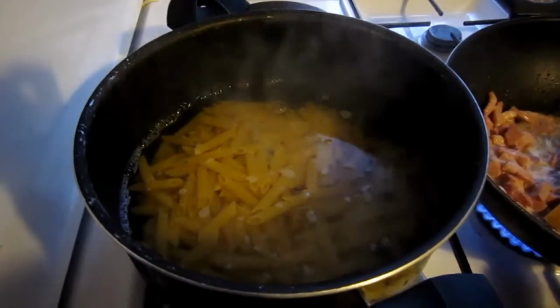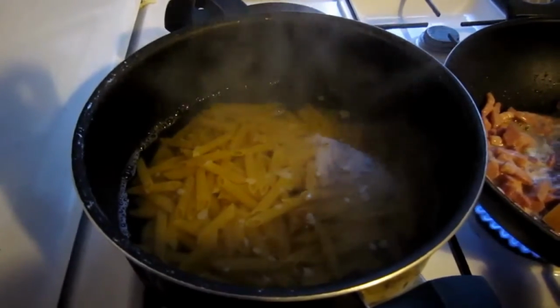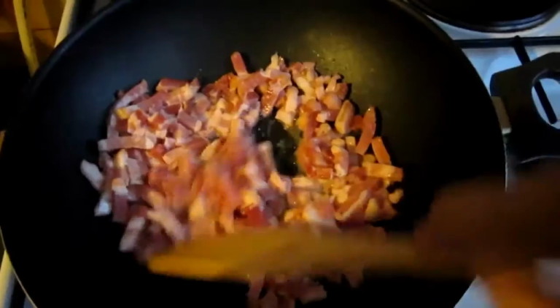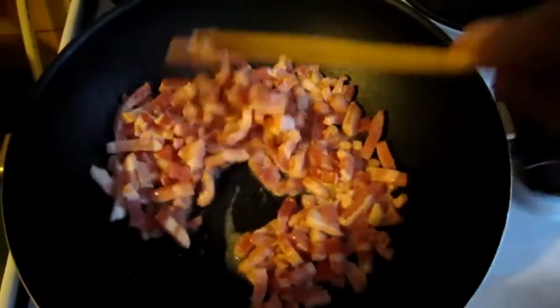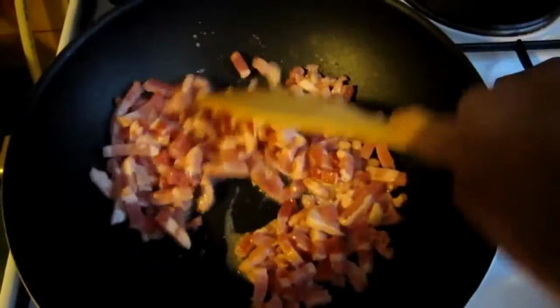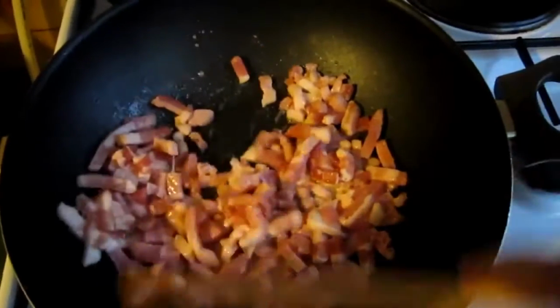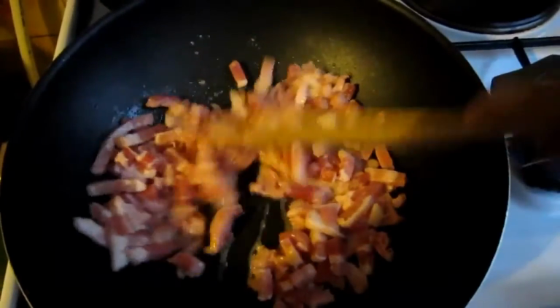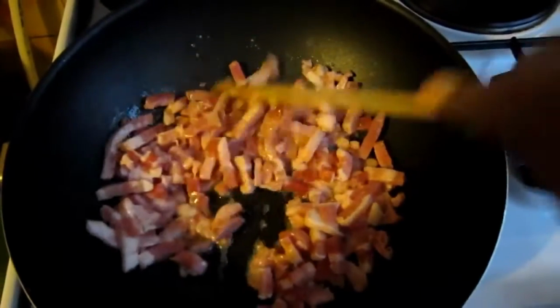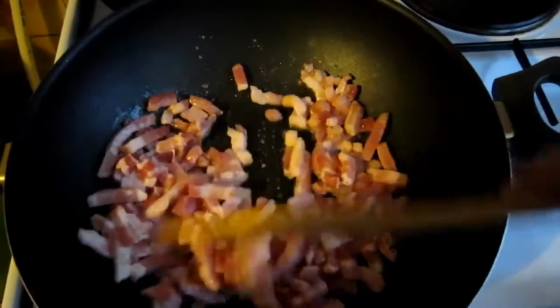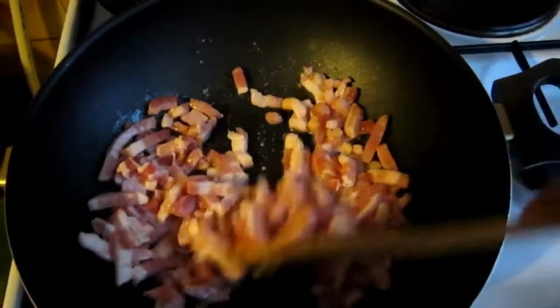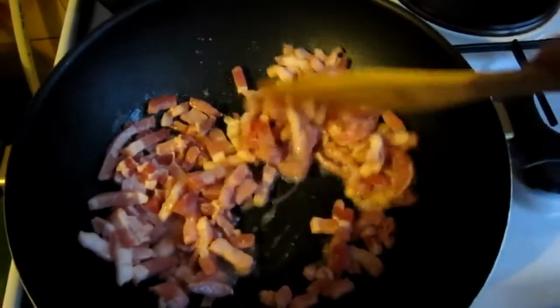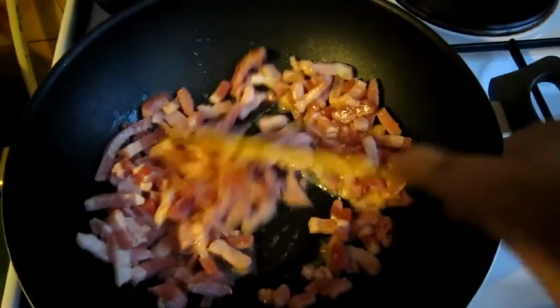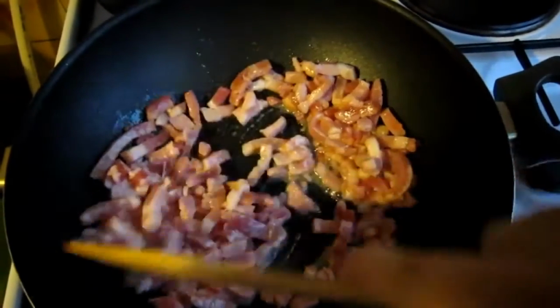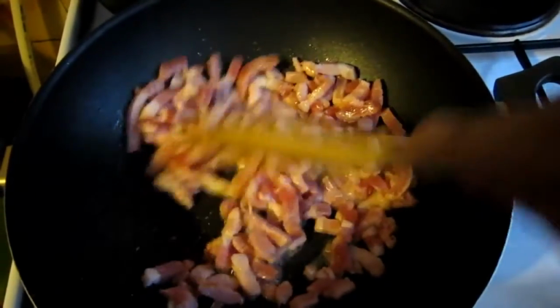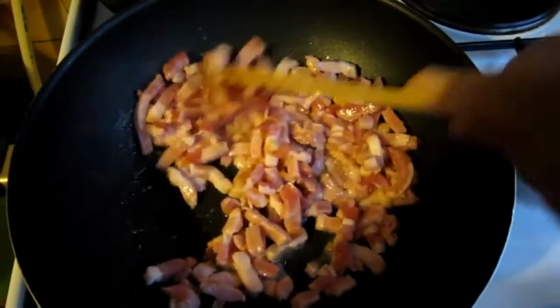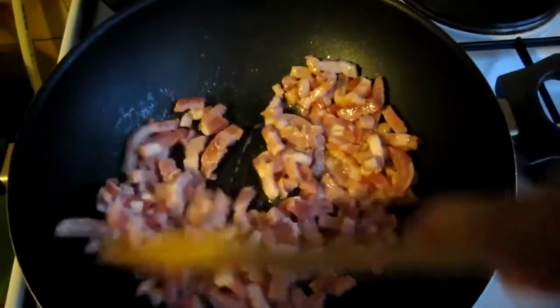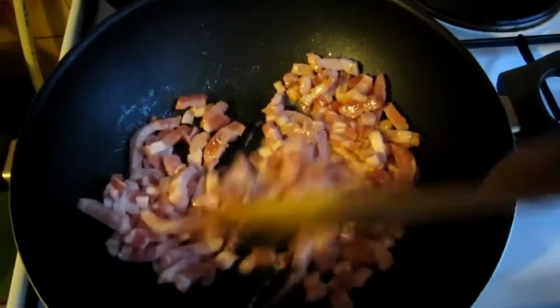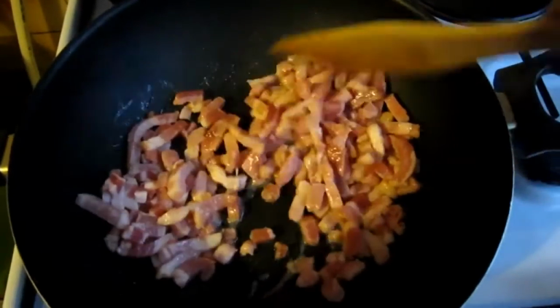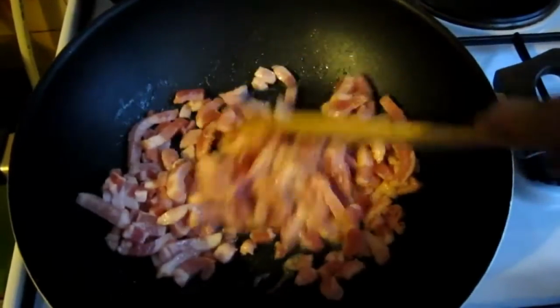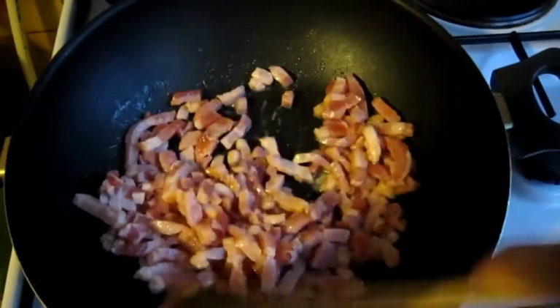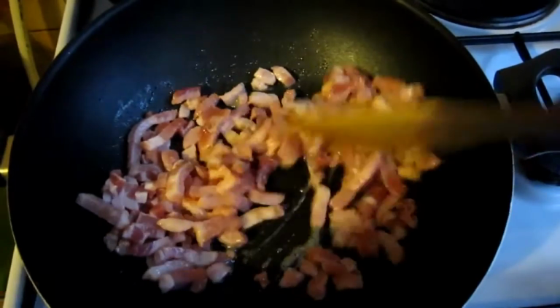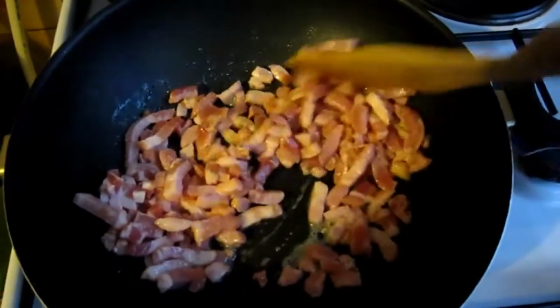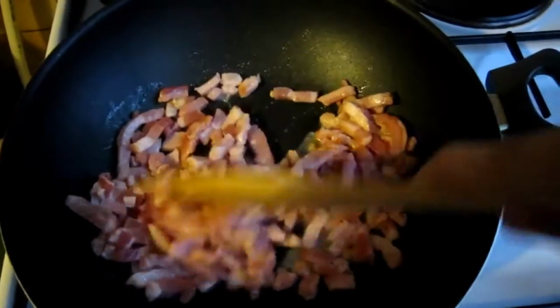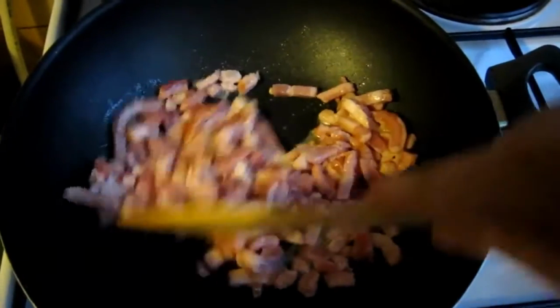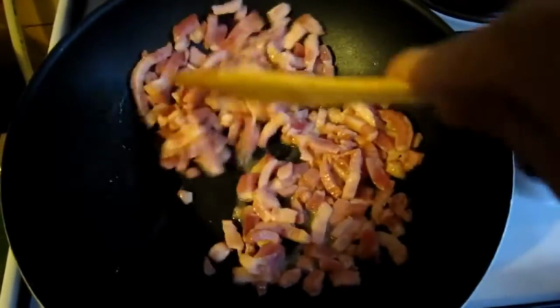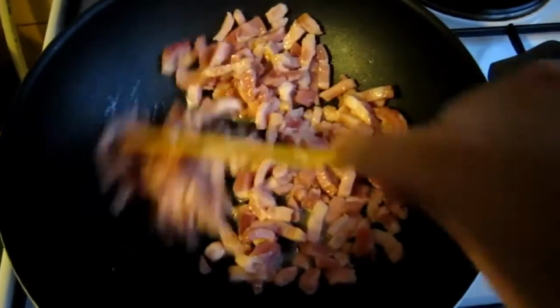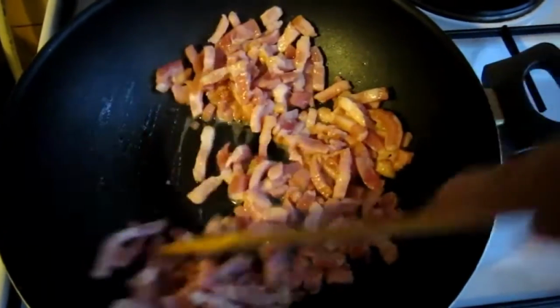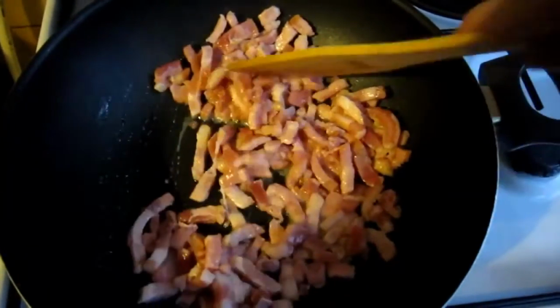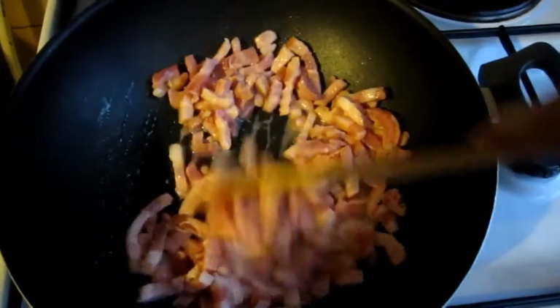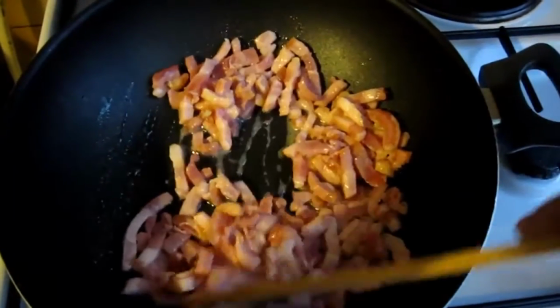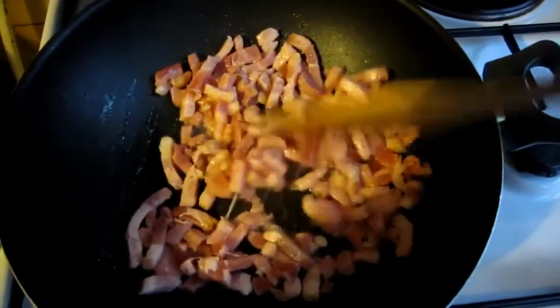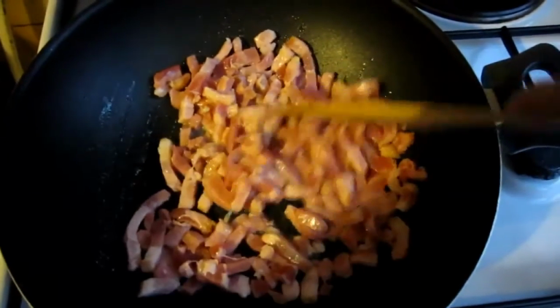Heat a large frying pan, add a good splash of olive oil and fry the bacon until dark brown and crisp.